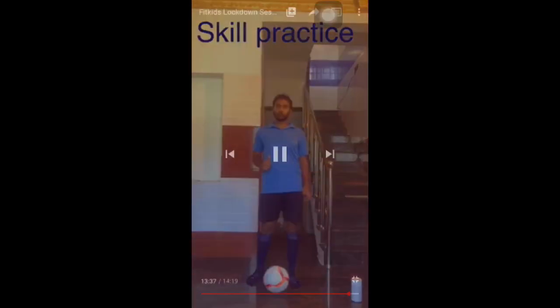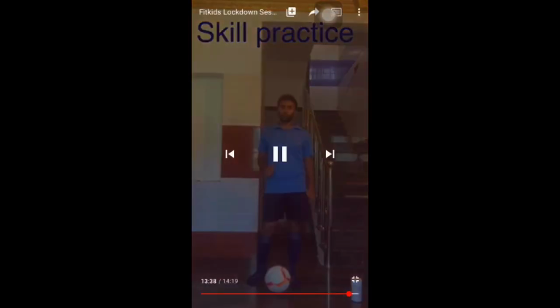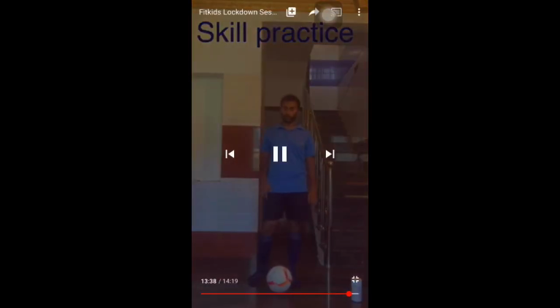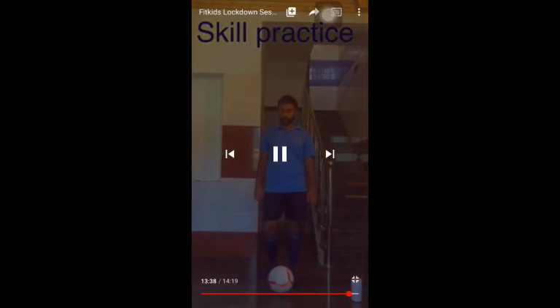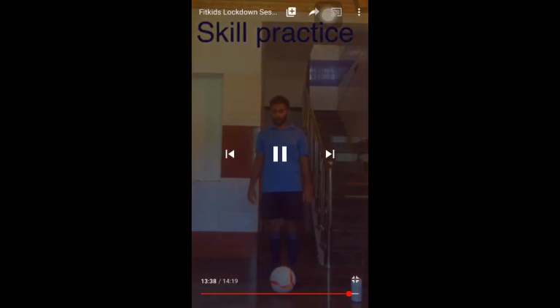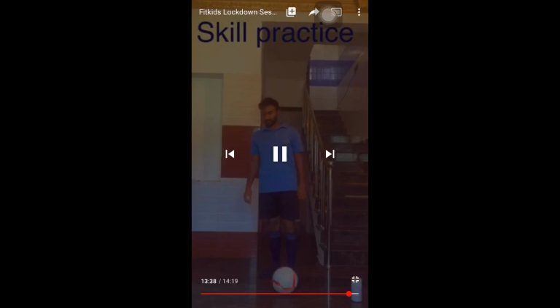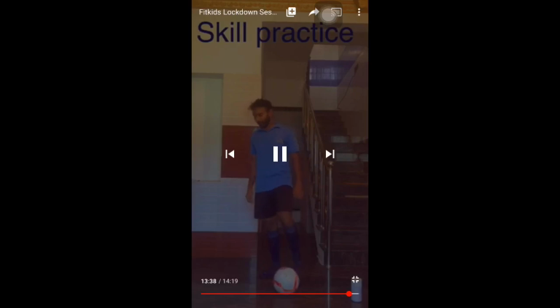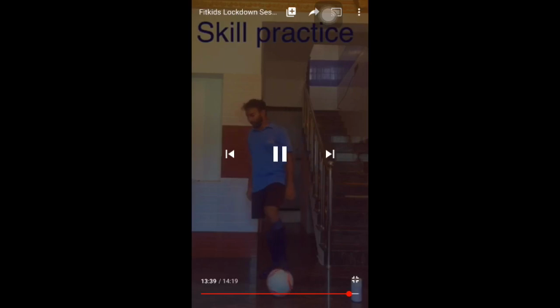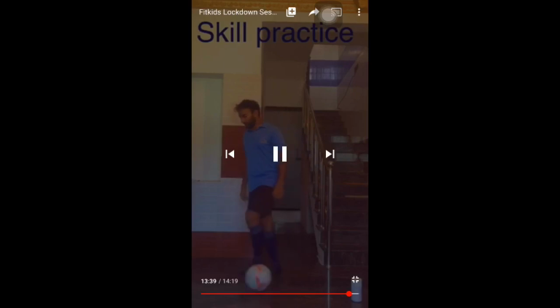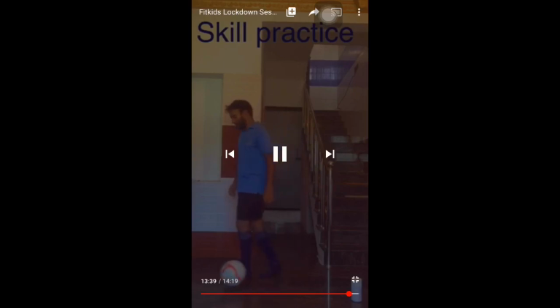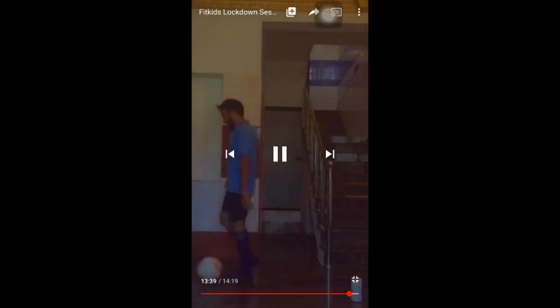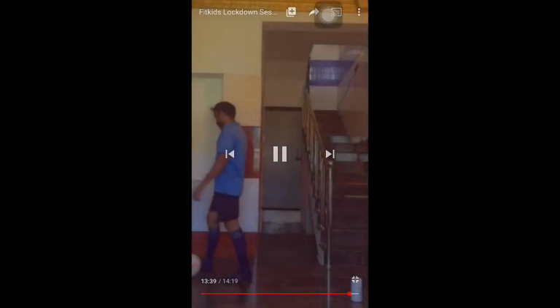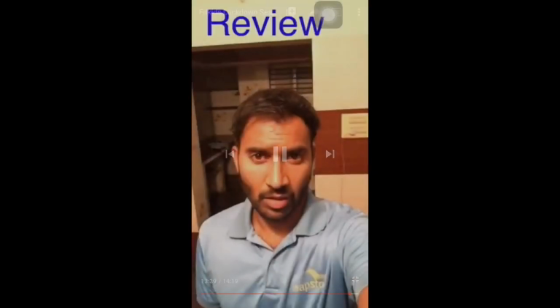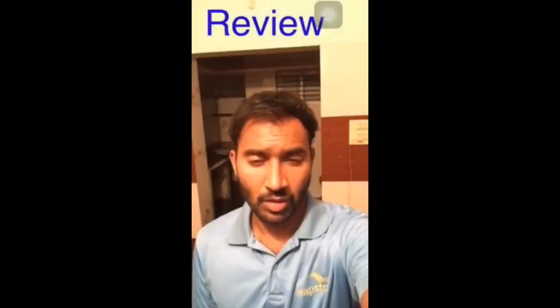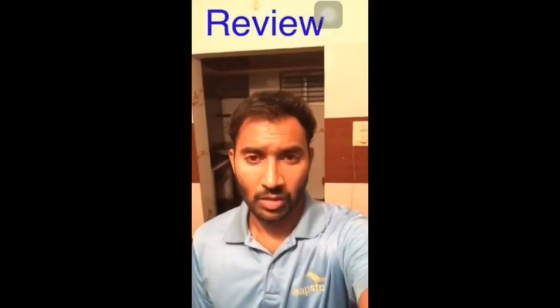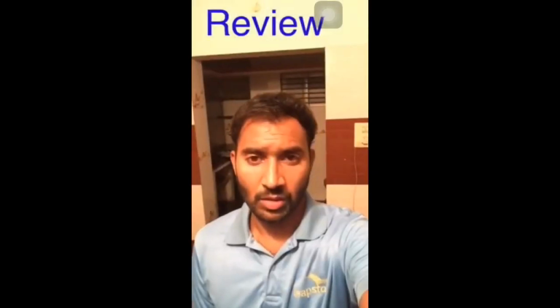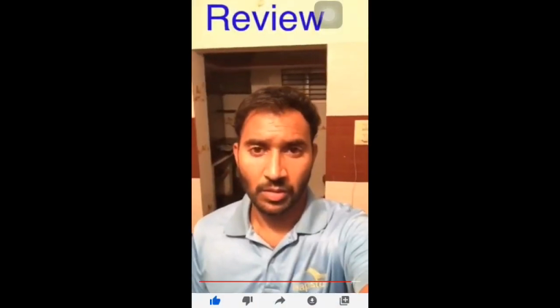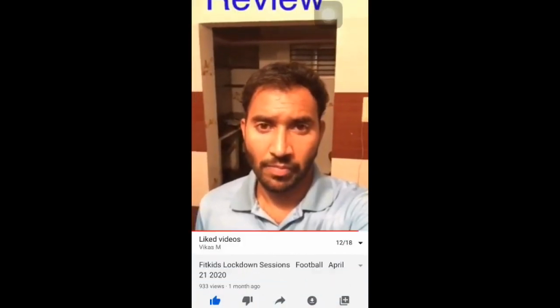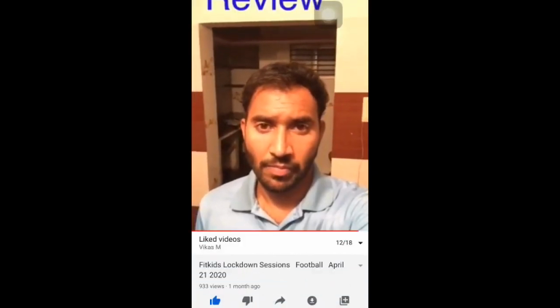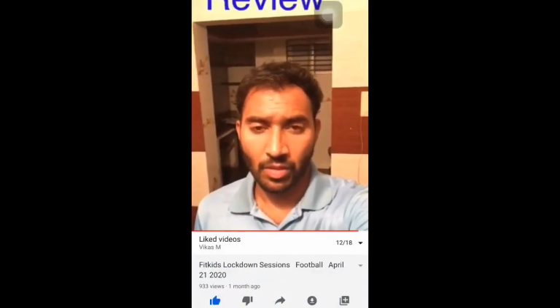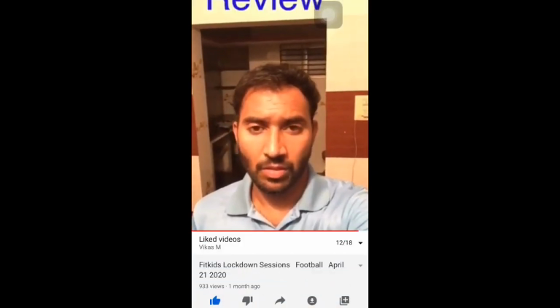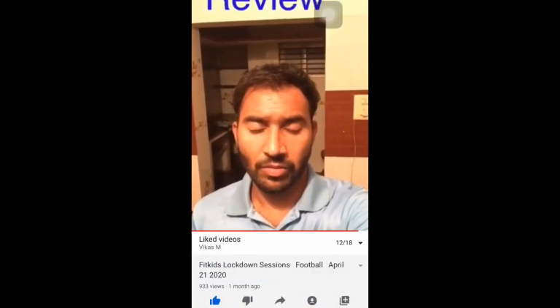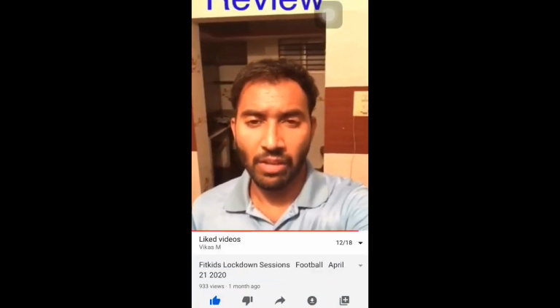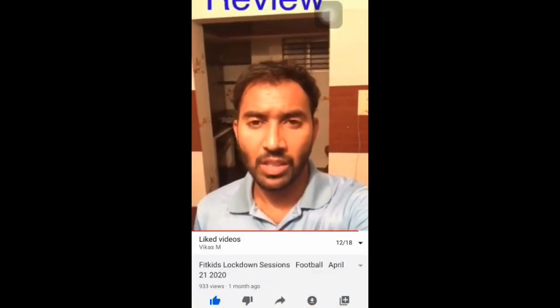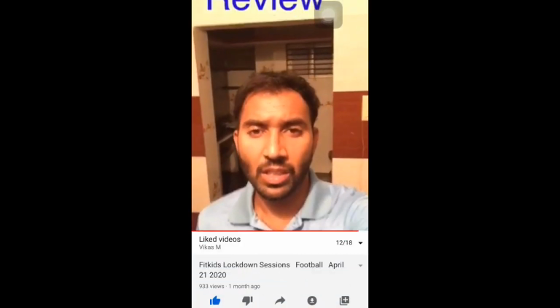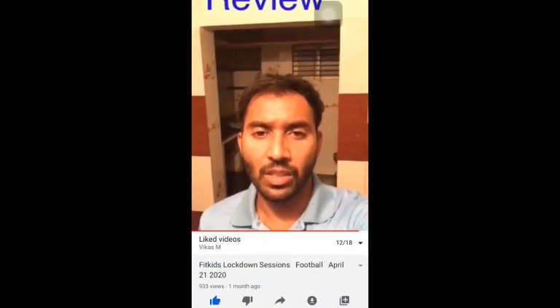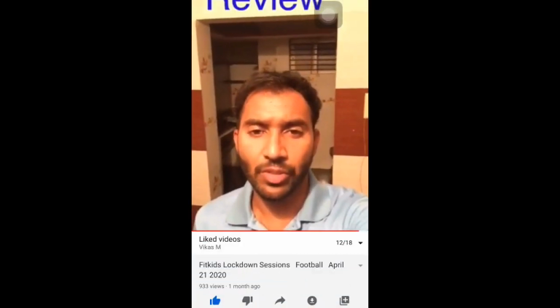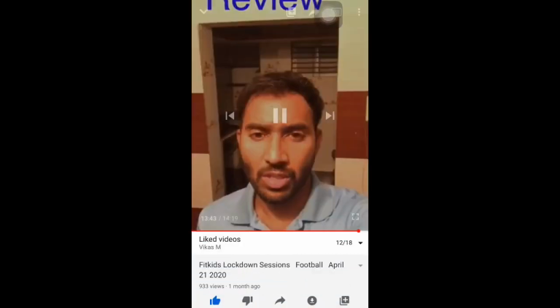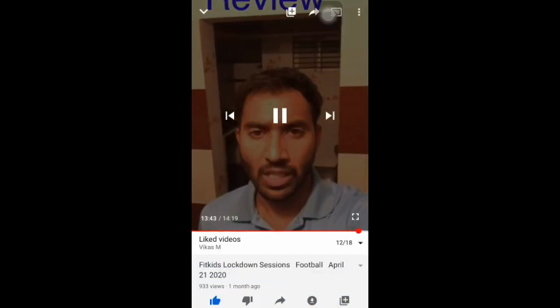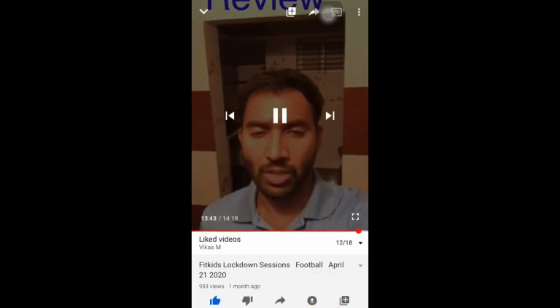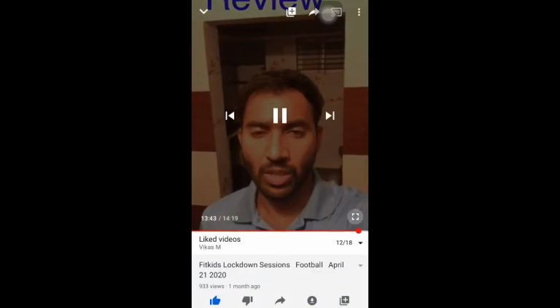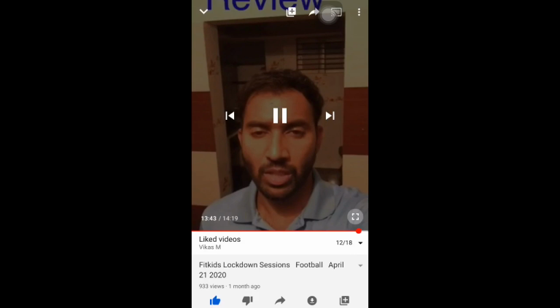Stretching before you end the class. We'll quickly review. We have learnt four skills today.